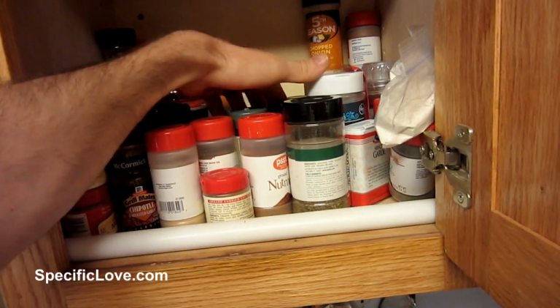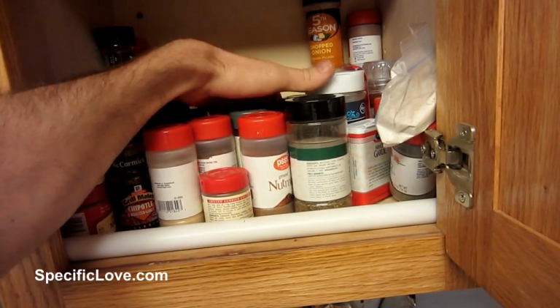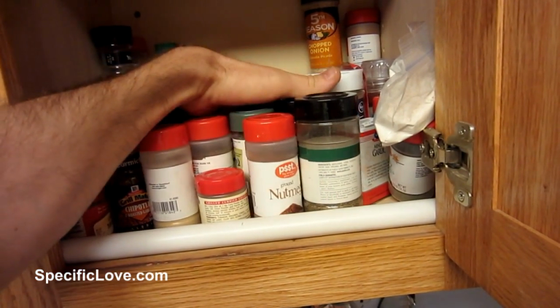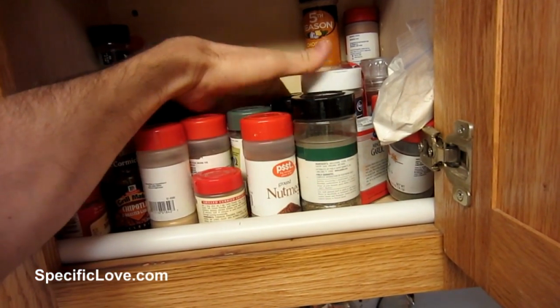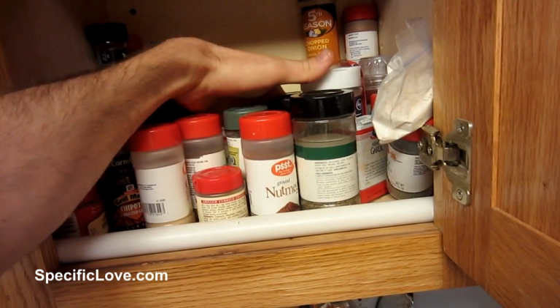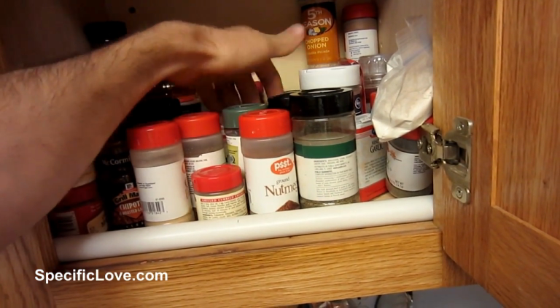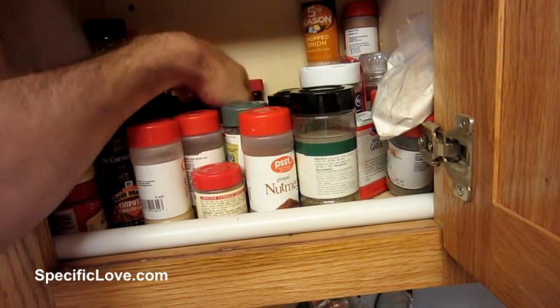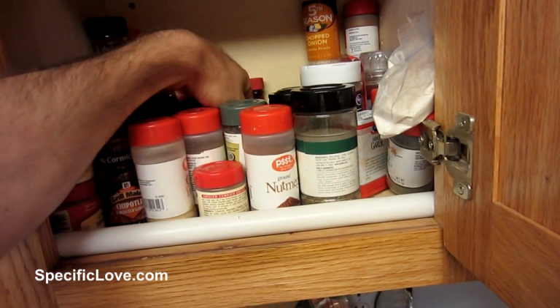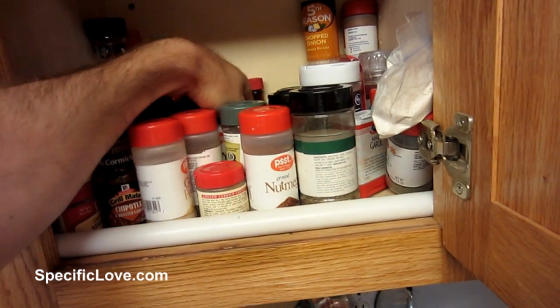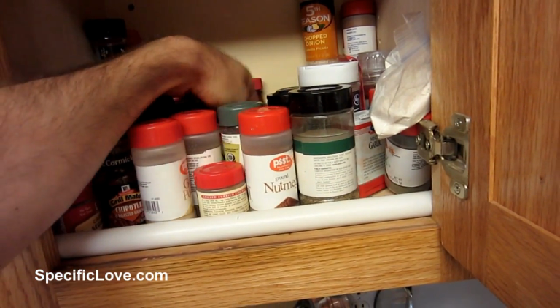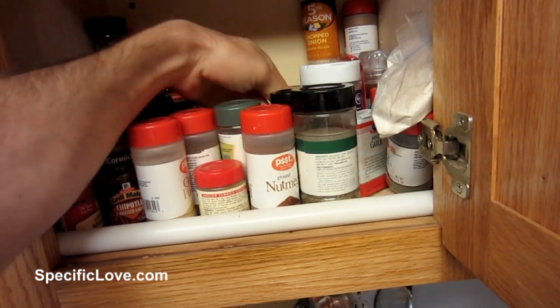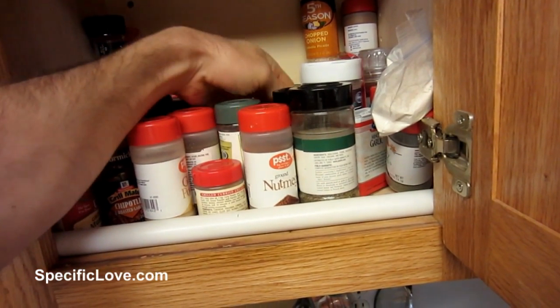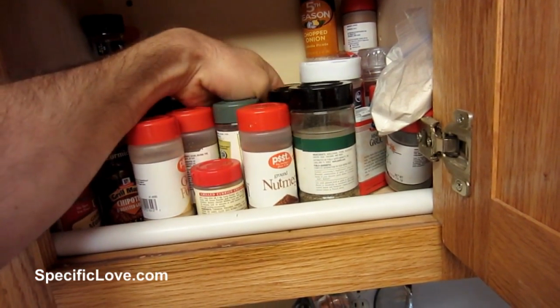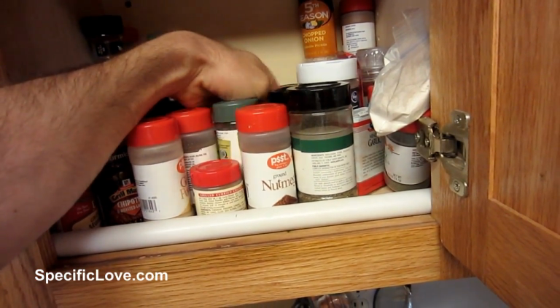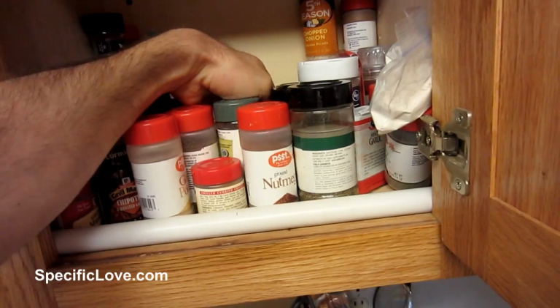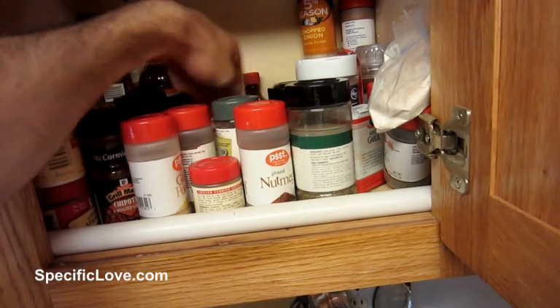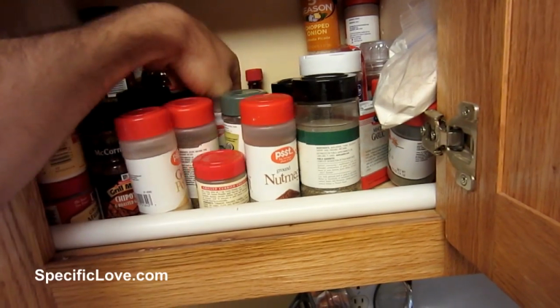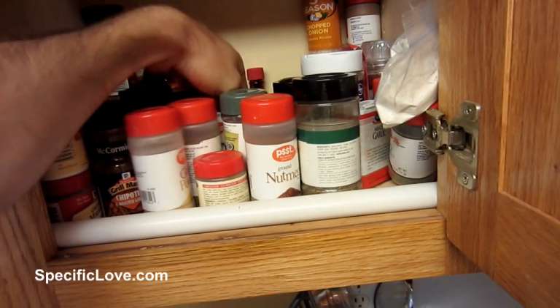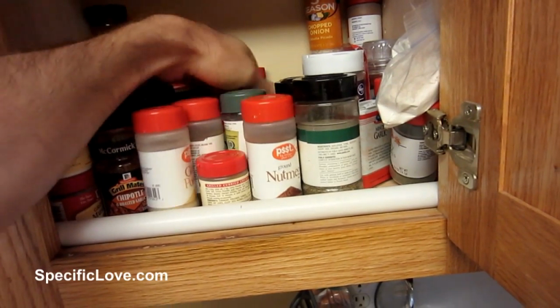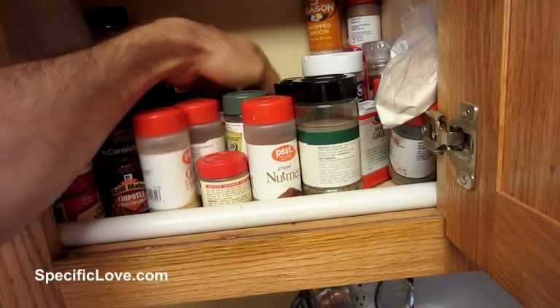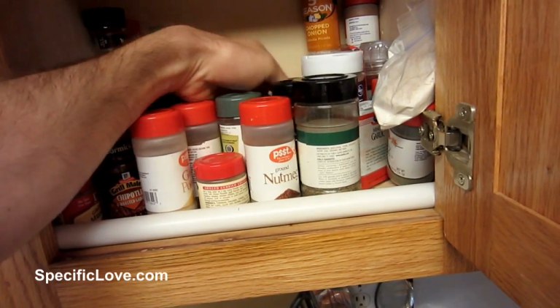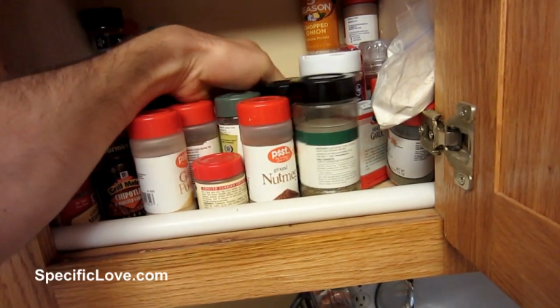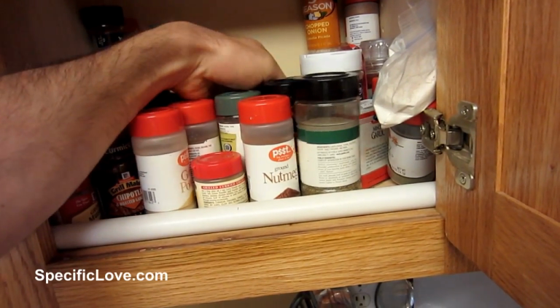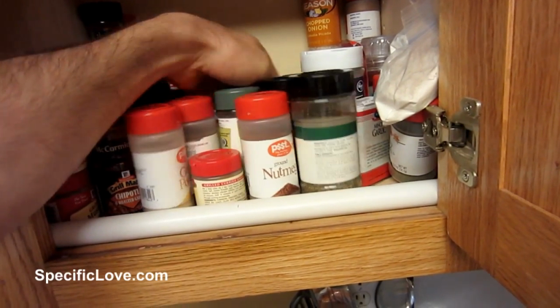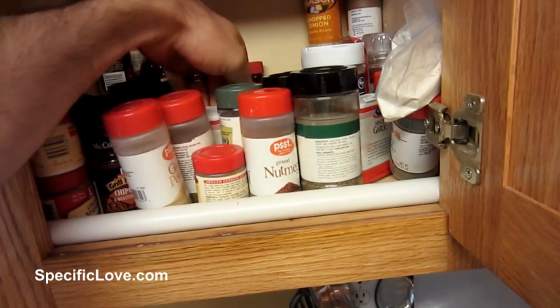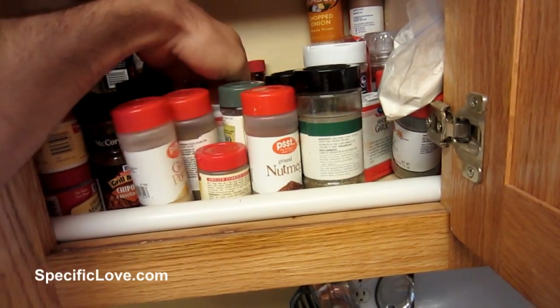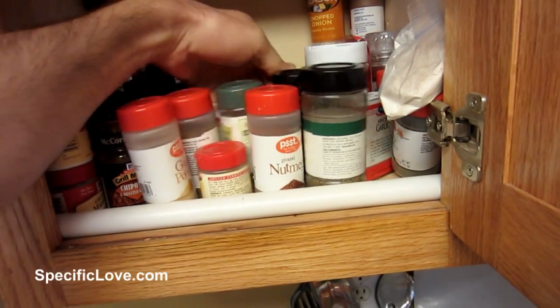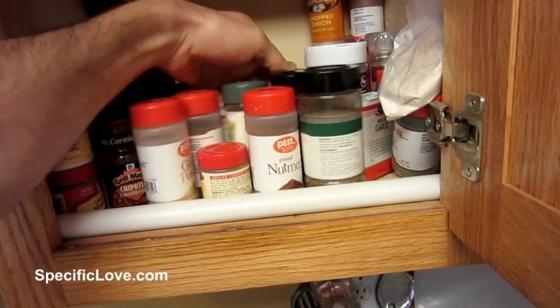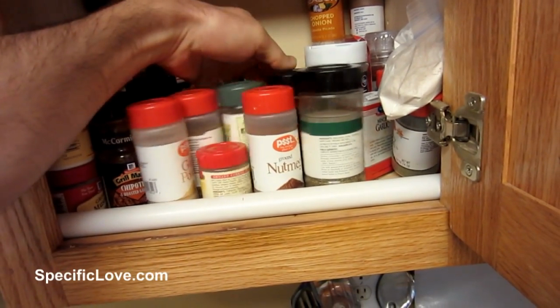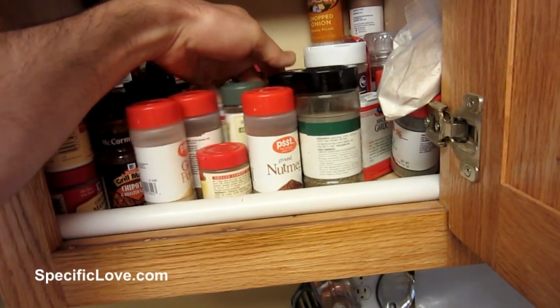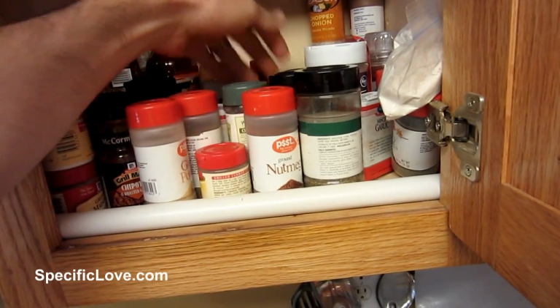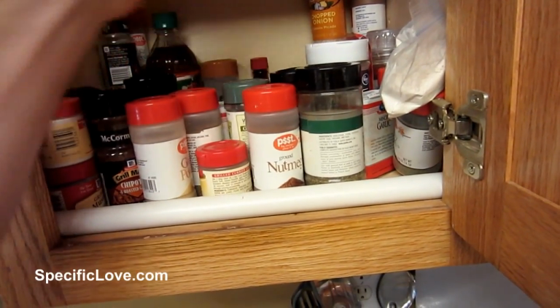So that way if you reach in the back, it's less likely for your stuff to fall out.